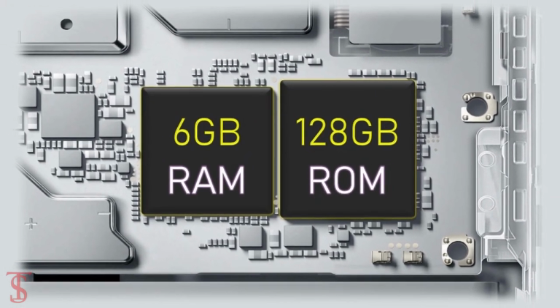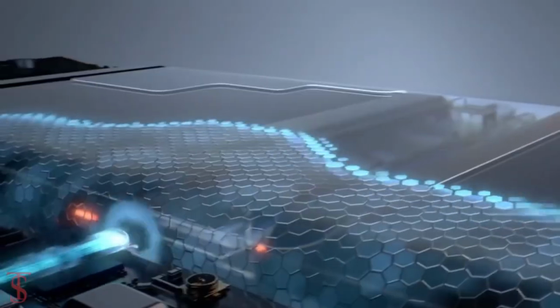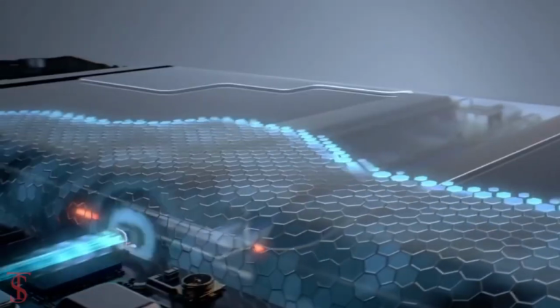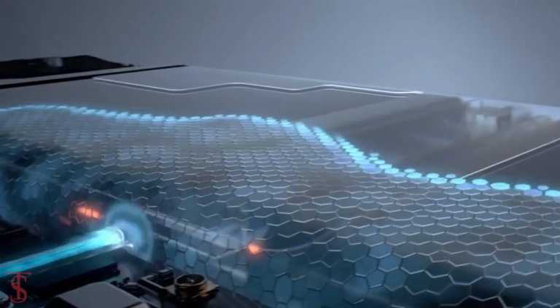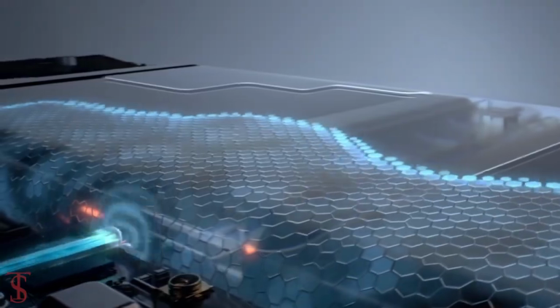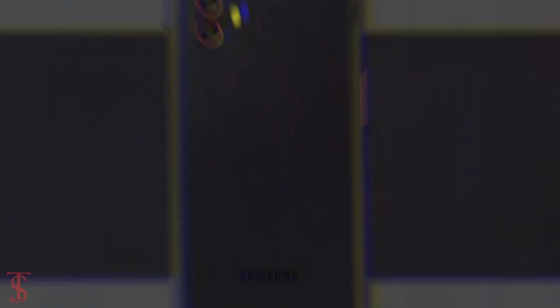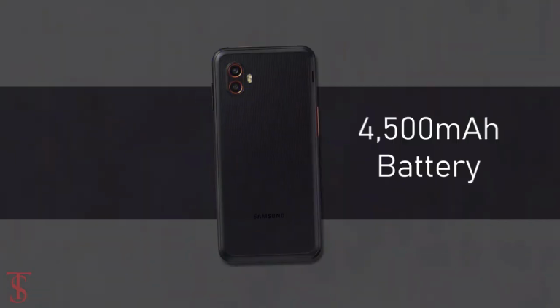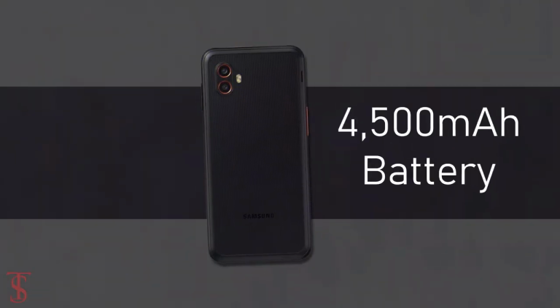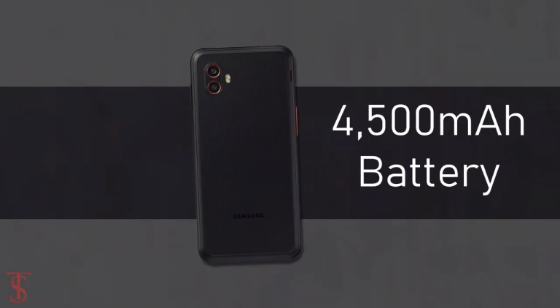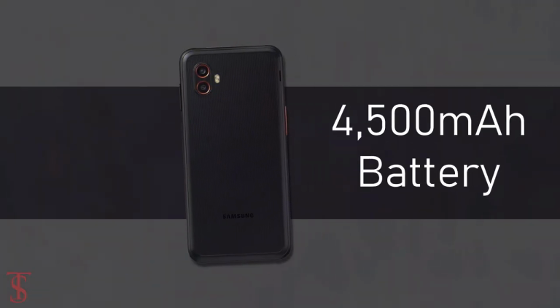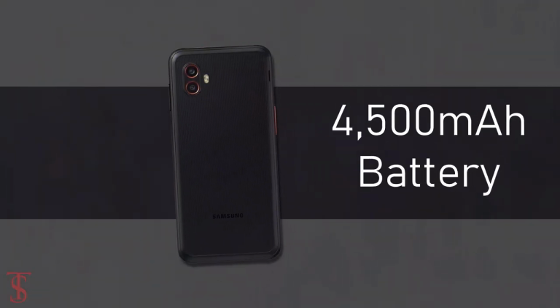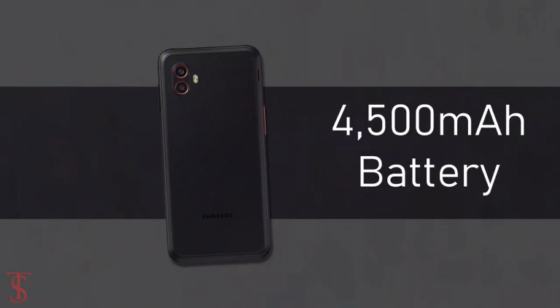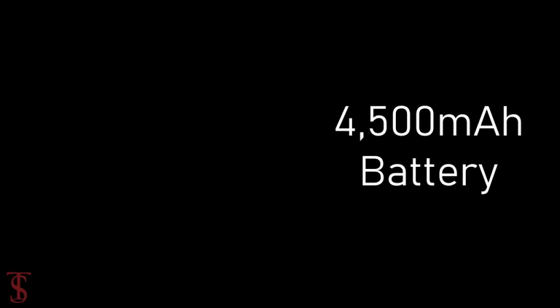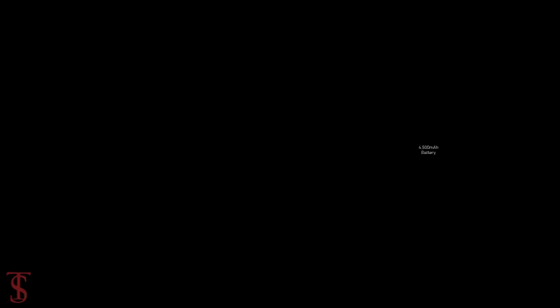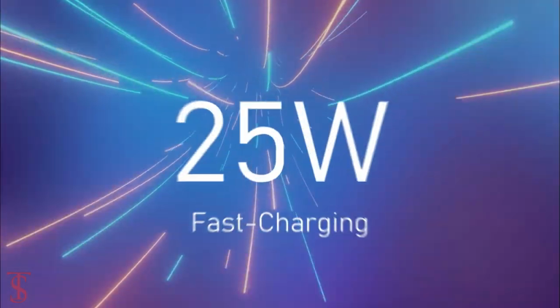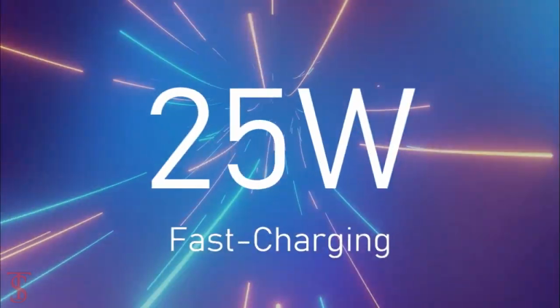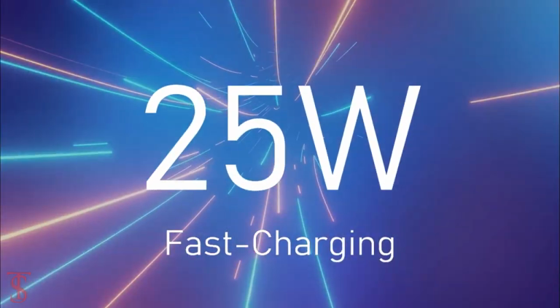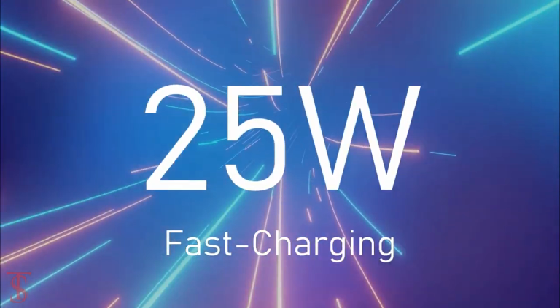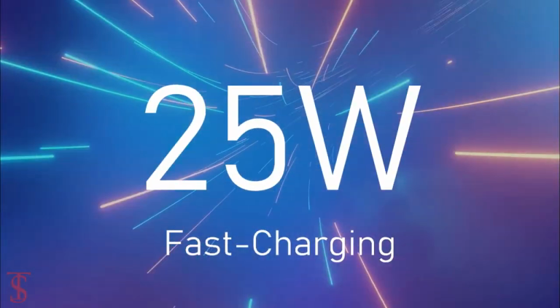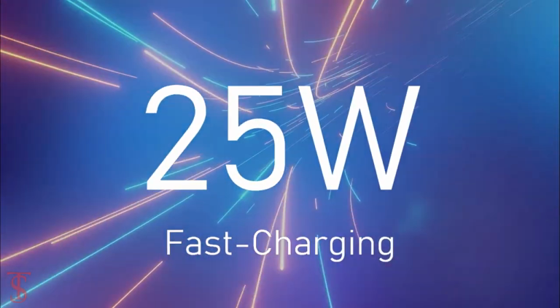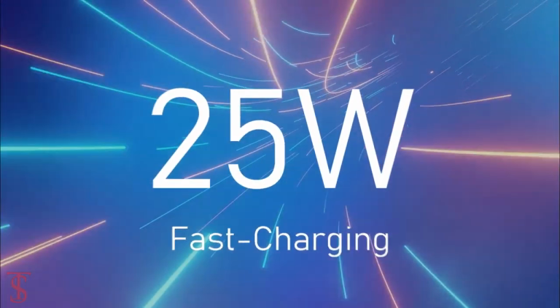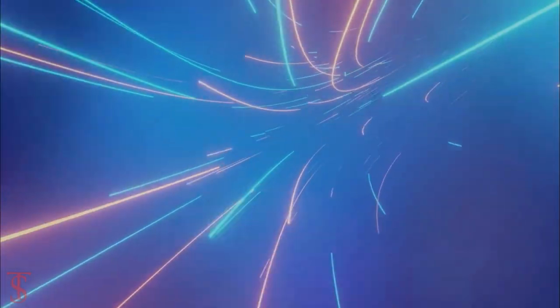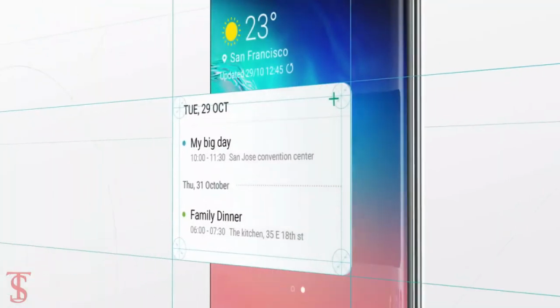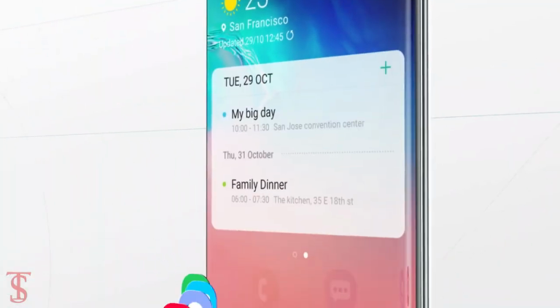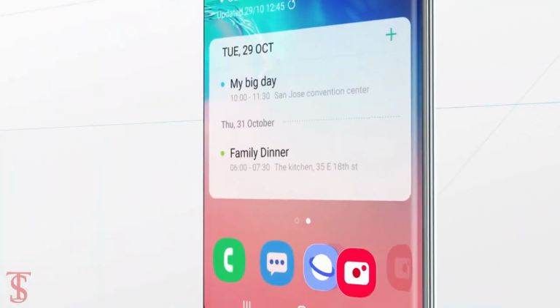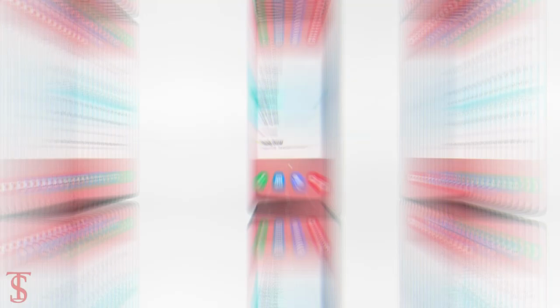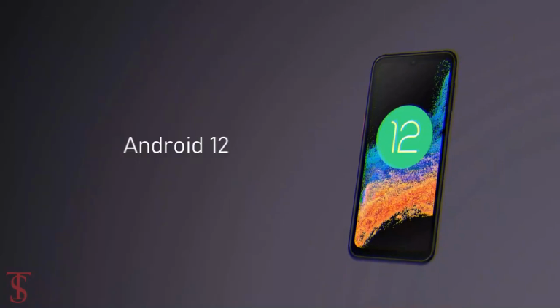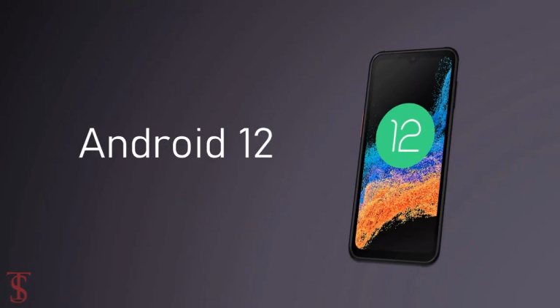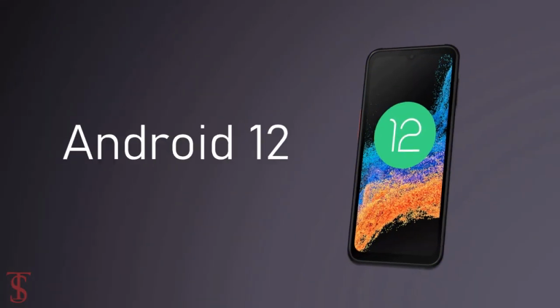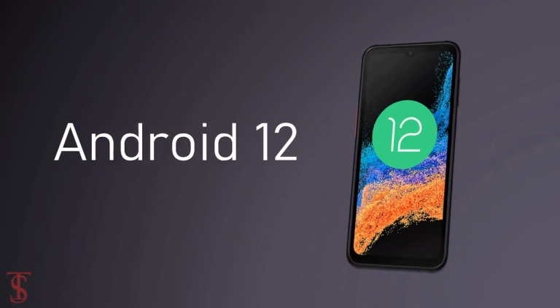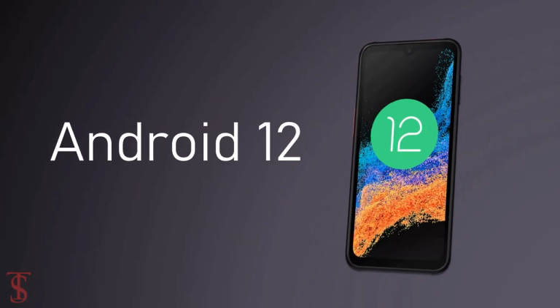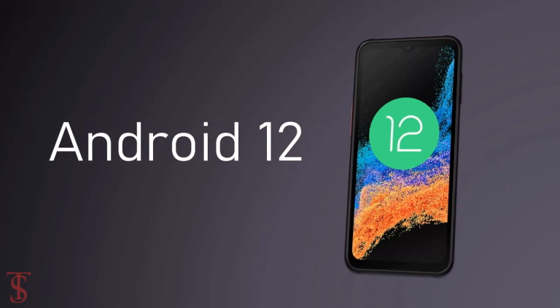The device will pack a large 4500mAh battery with 25W fast charging support, and it will likely run on Android 12 out of the box.